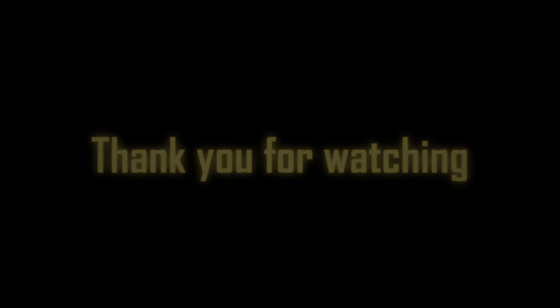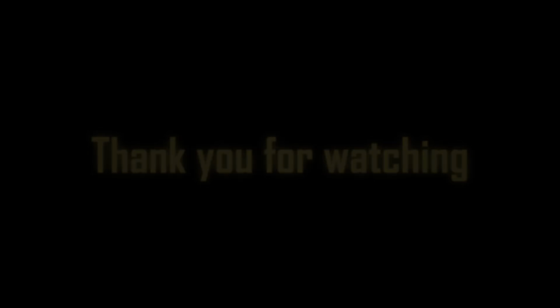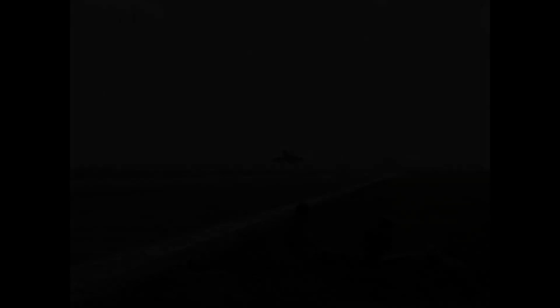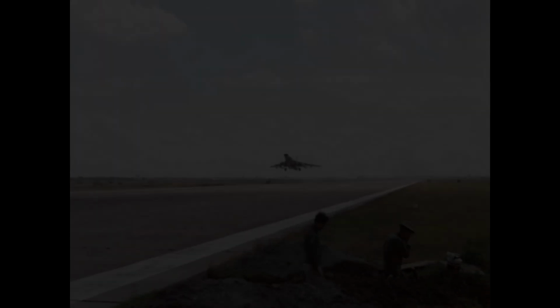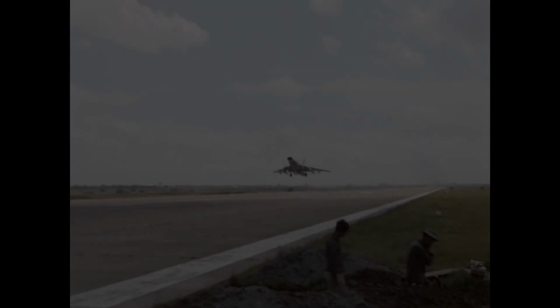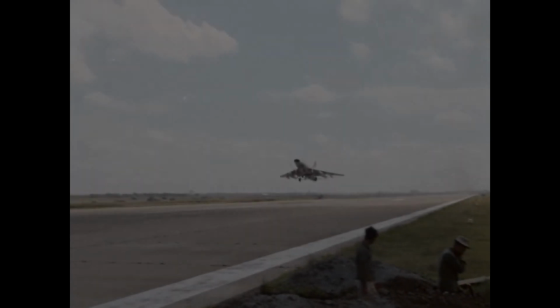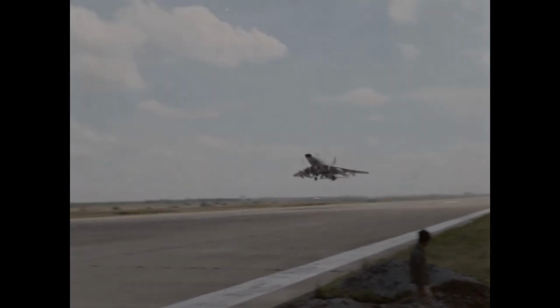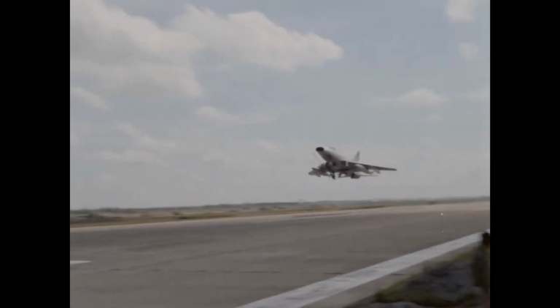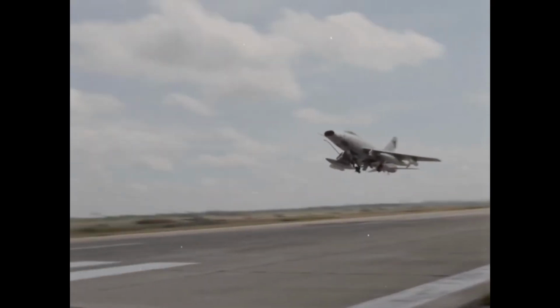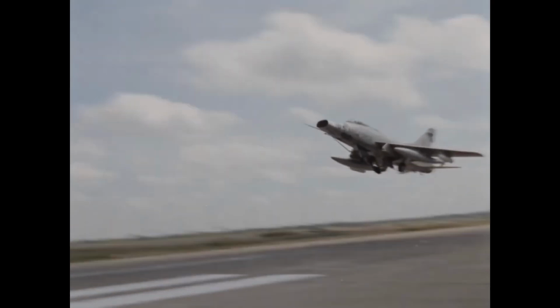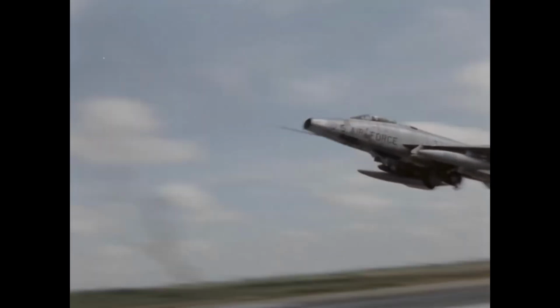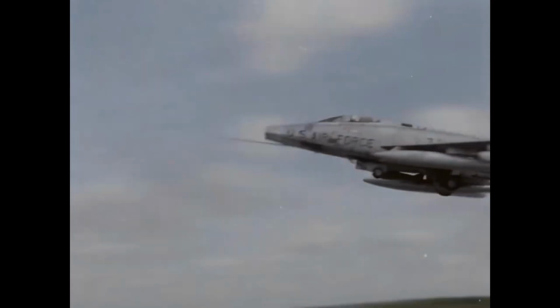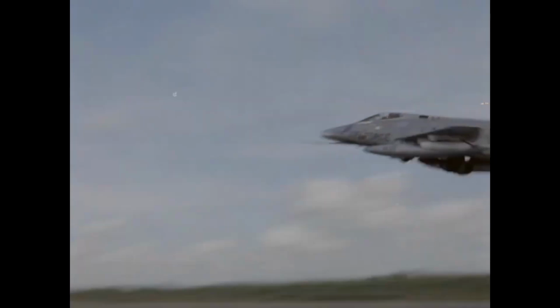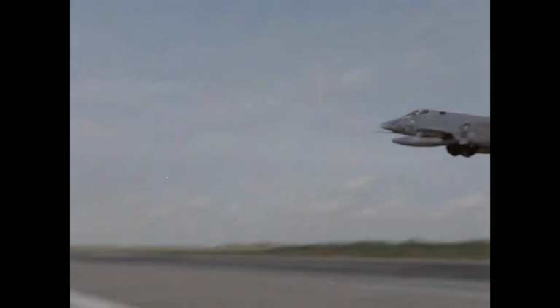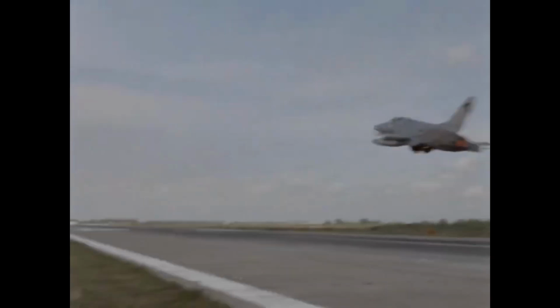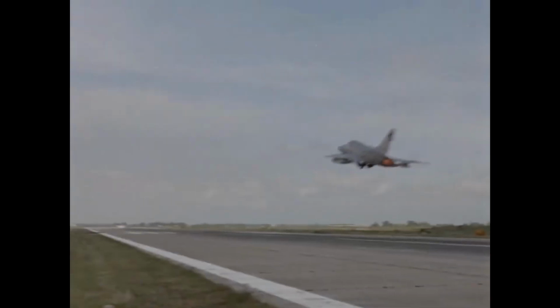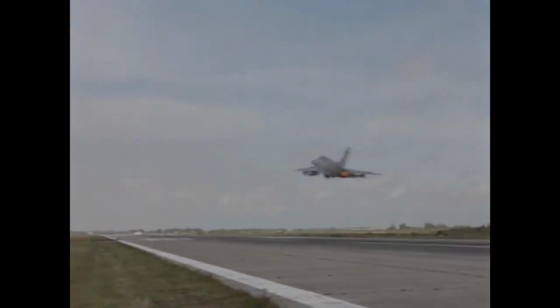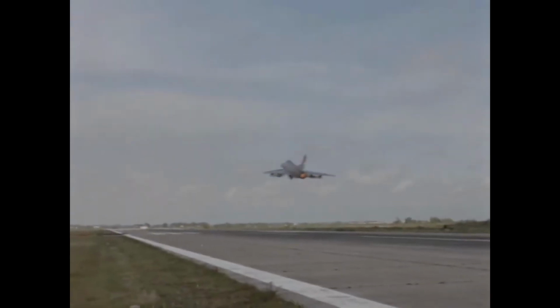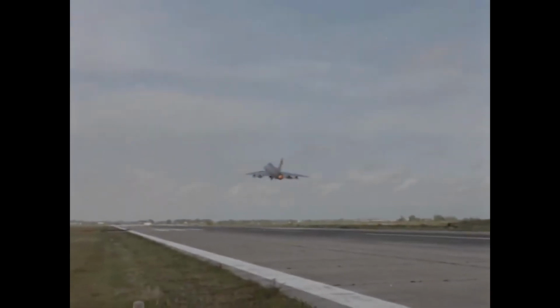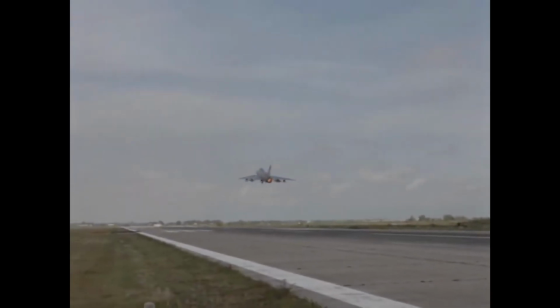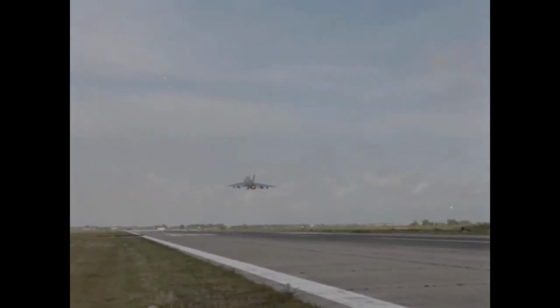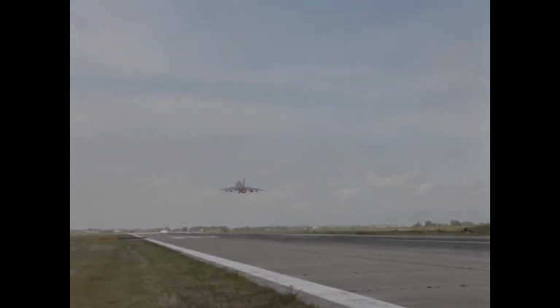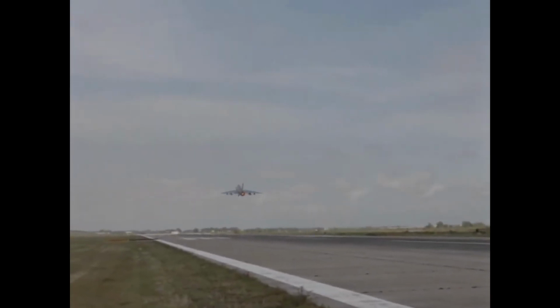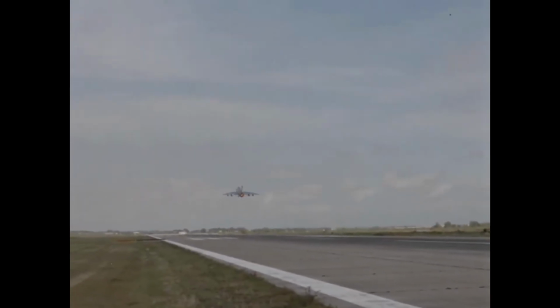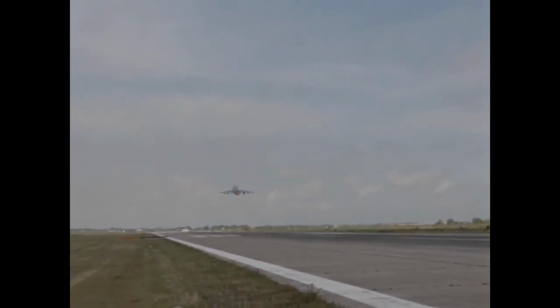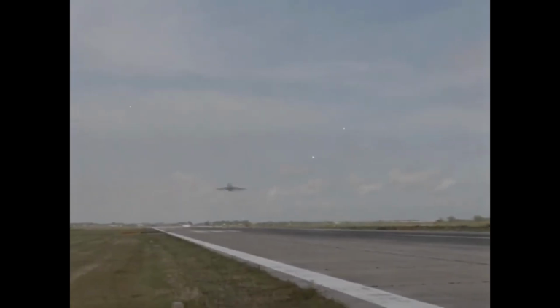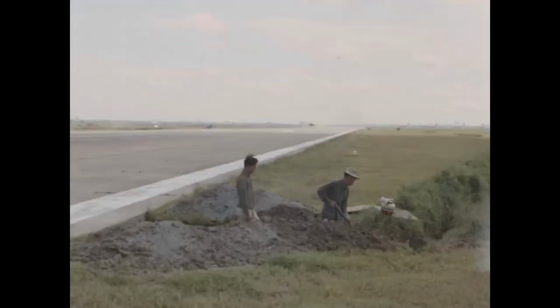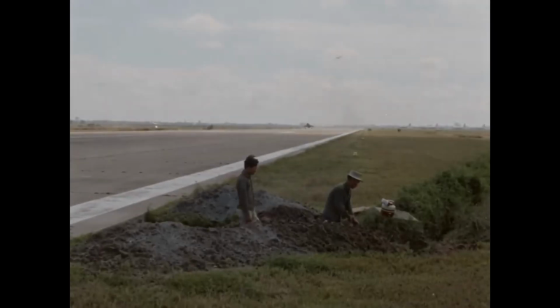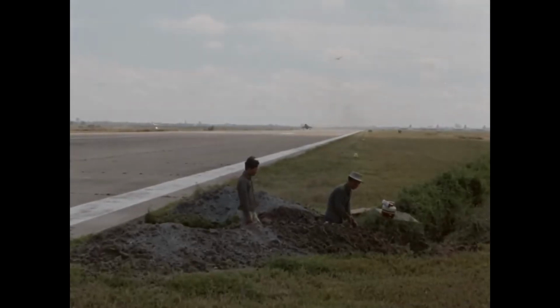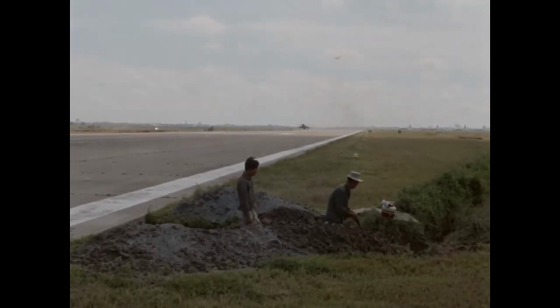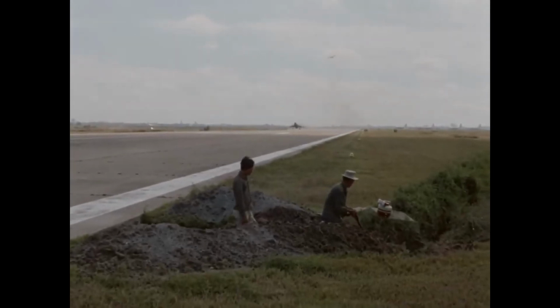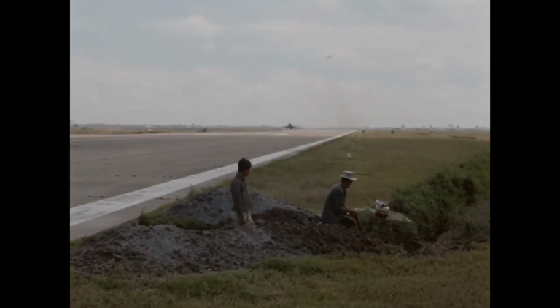And that wraps up the F-100 Super Sabre. I hope you enjoyed this video — I enjoyed making it.